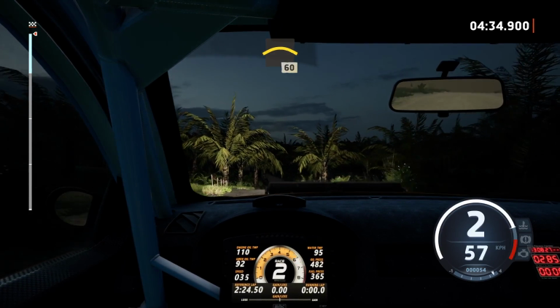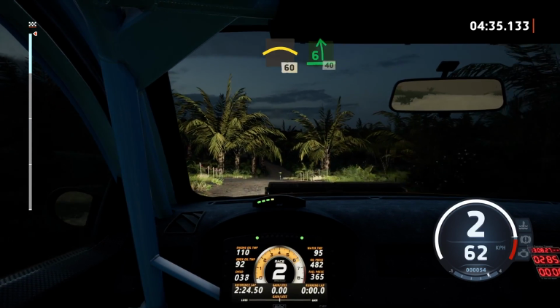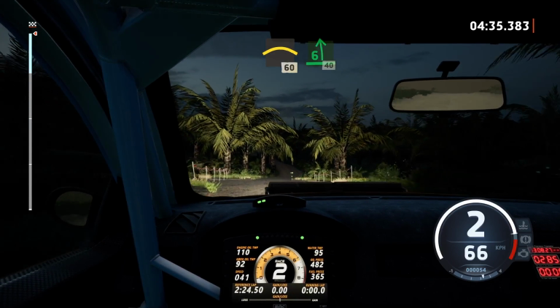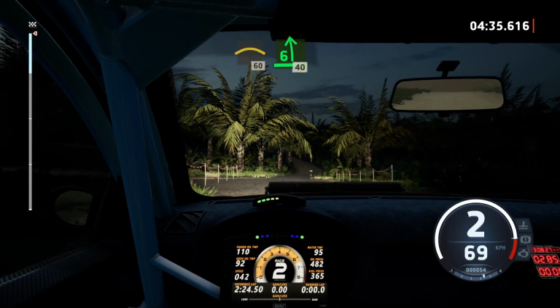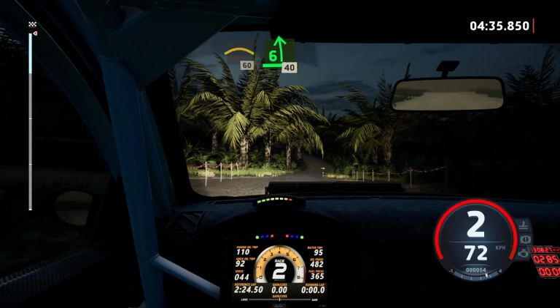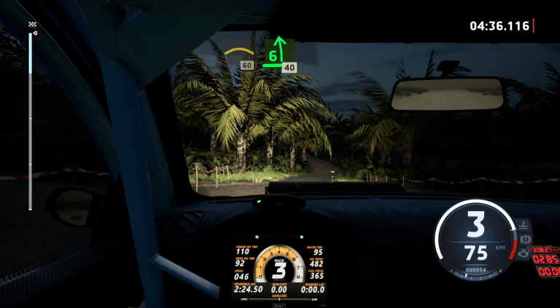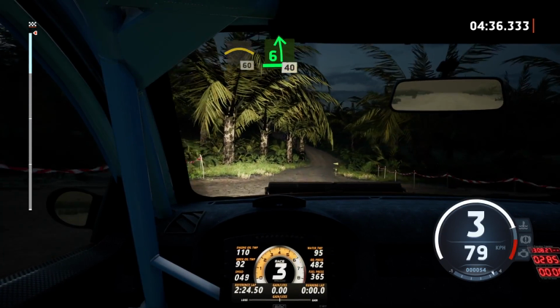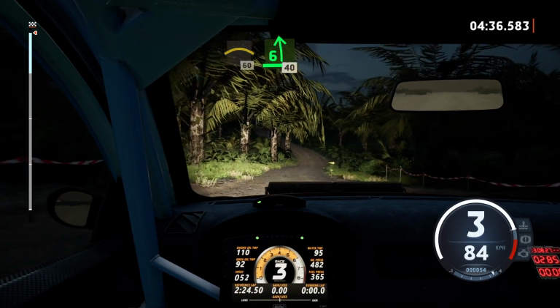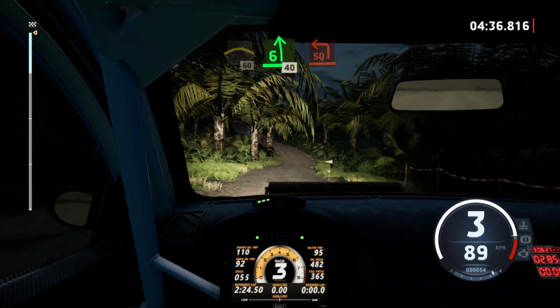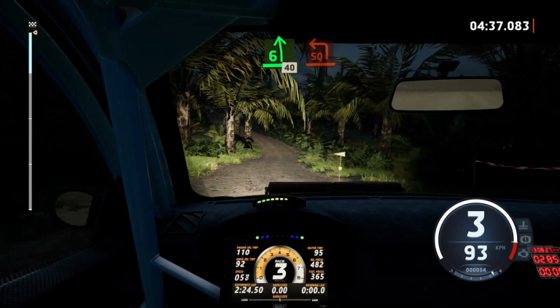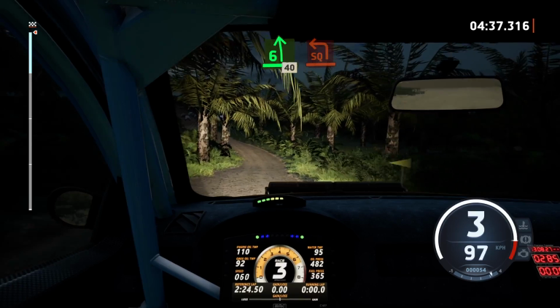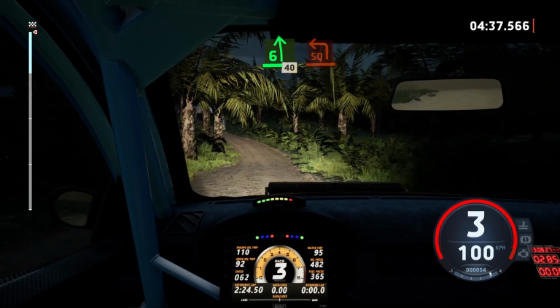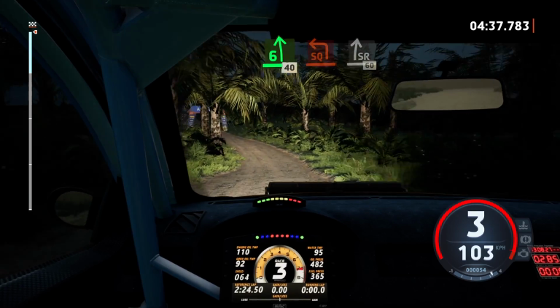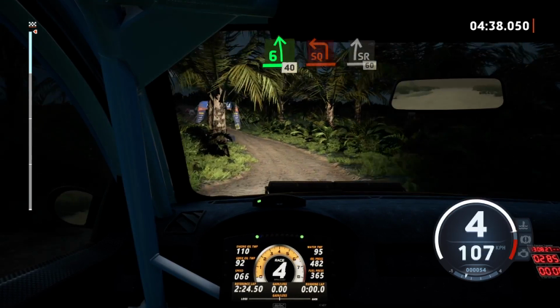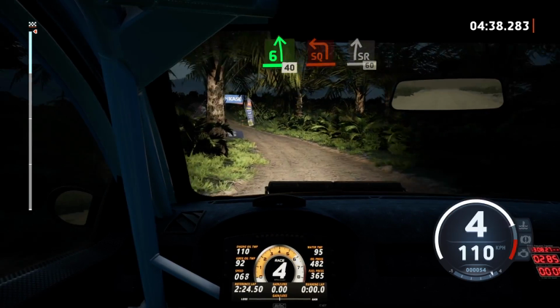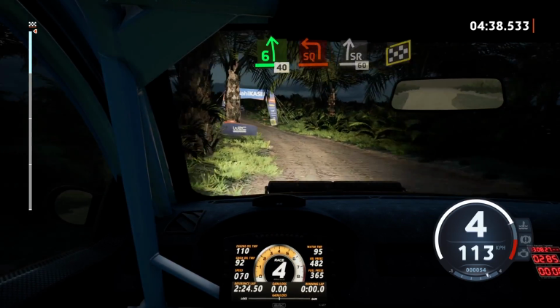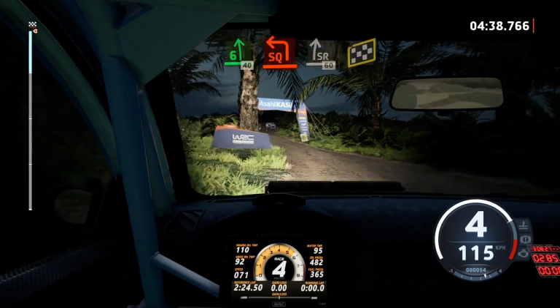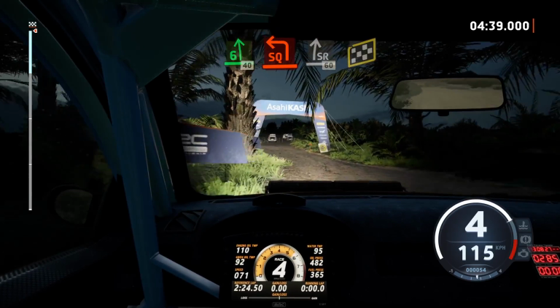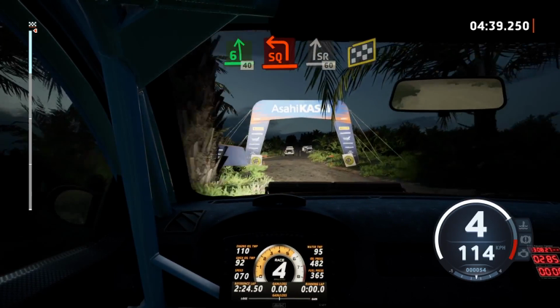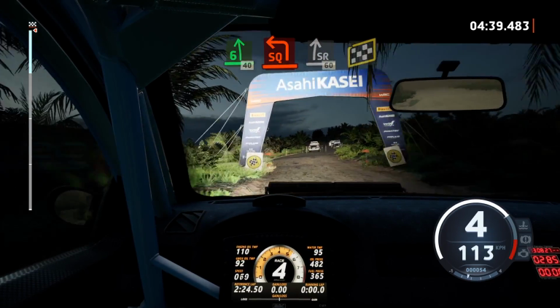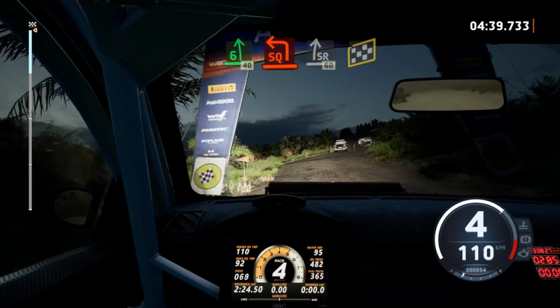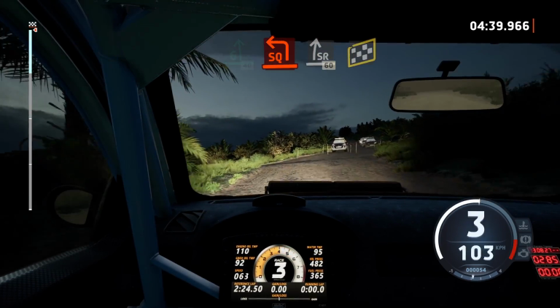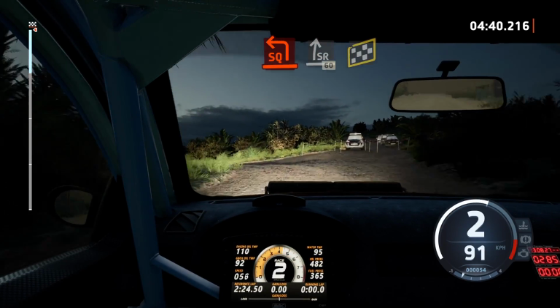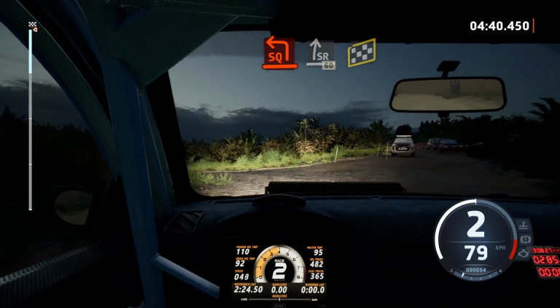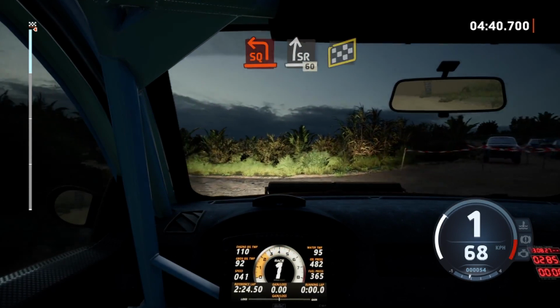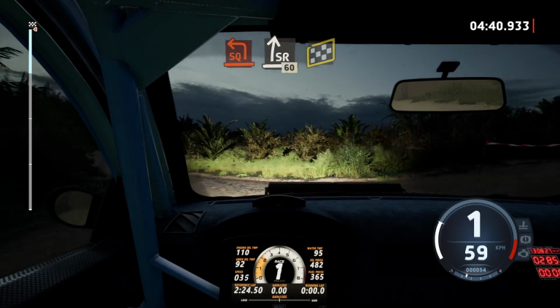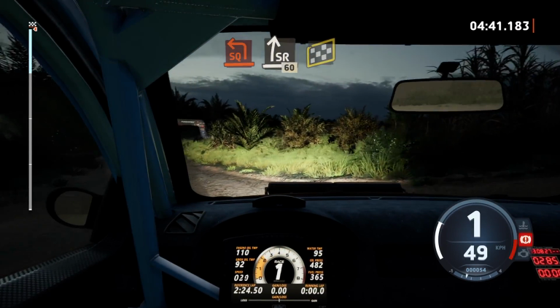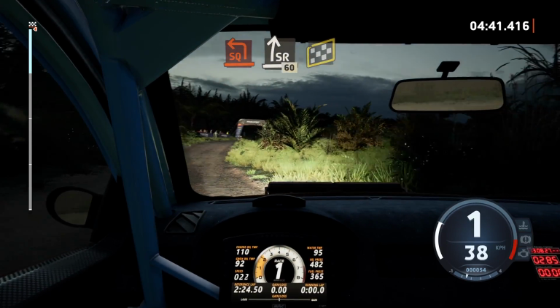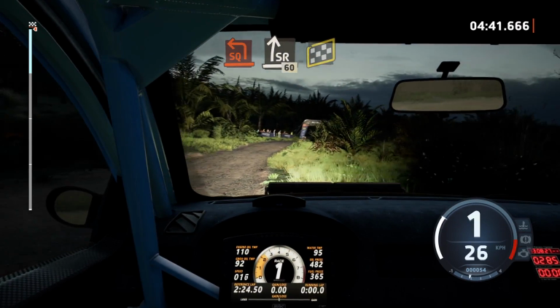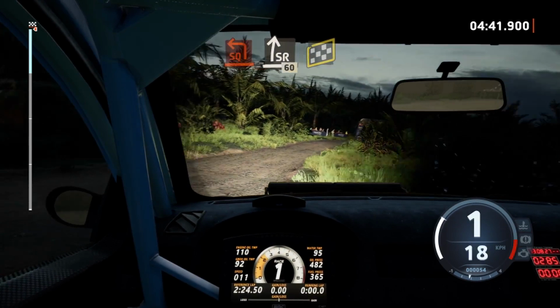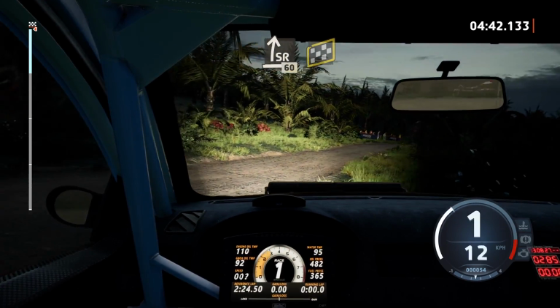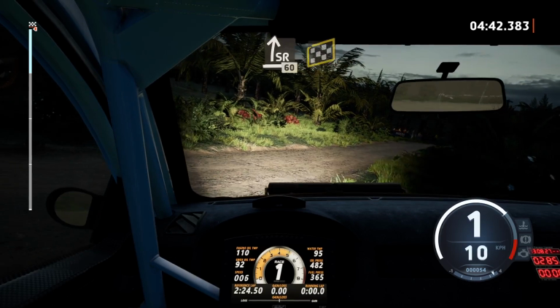Slowing, 6 left, 40, turn square left and slide right, 60, overfinish, 5 right to stop.